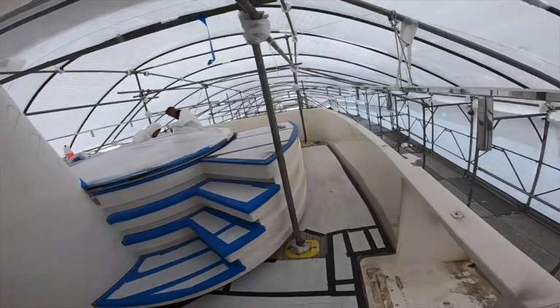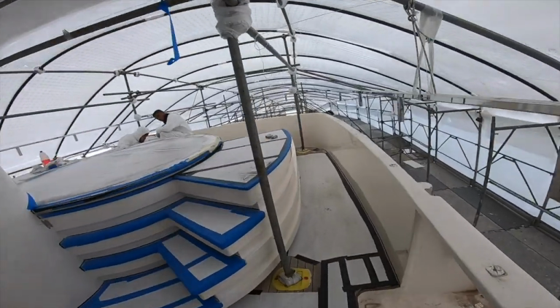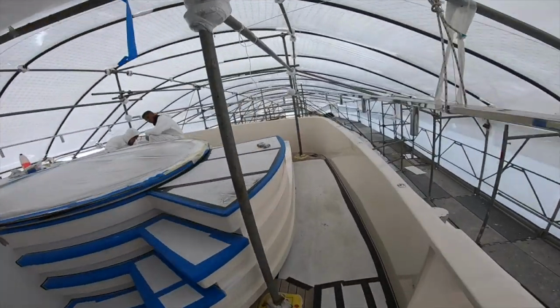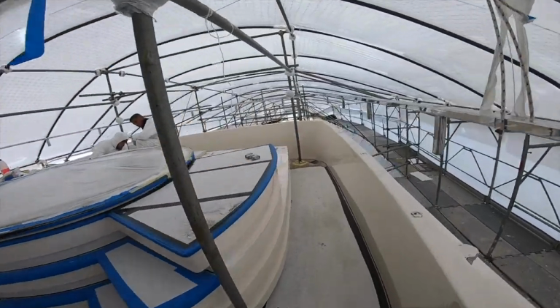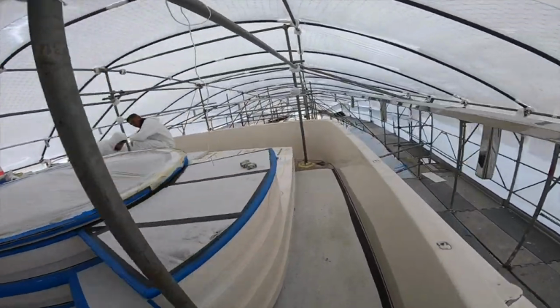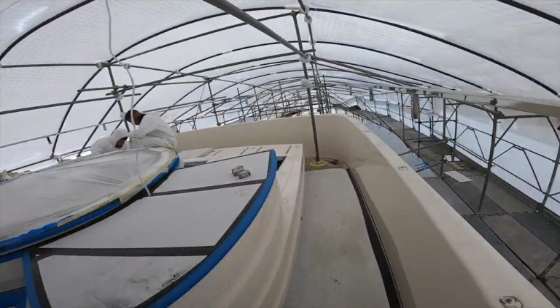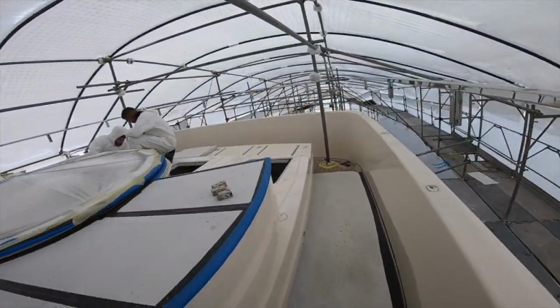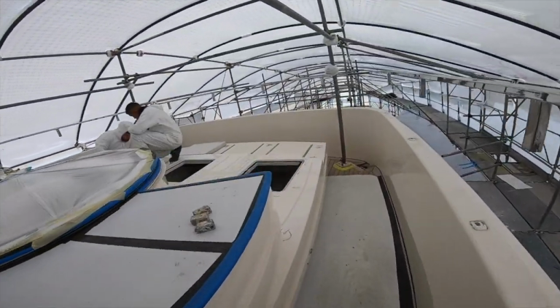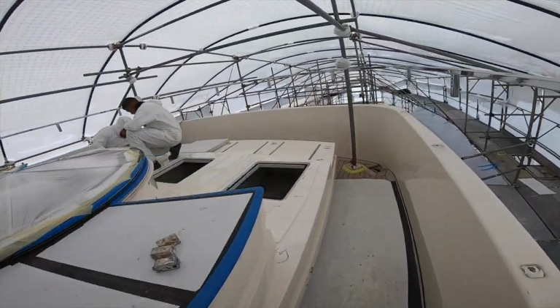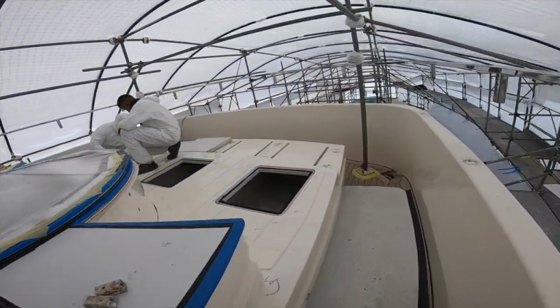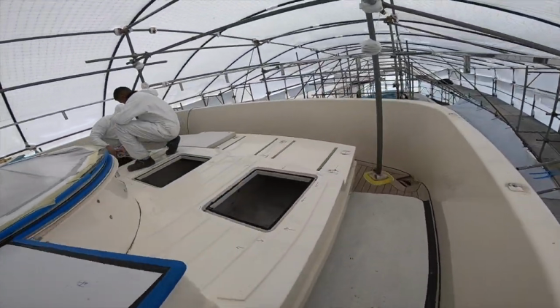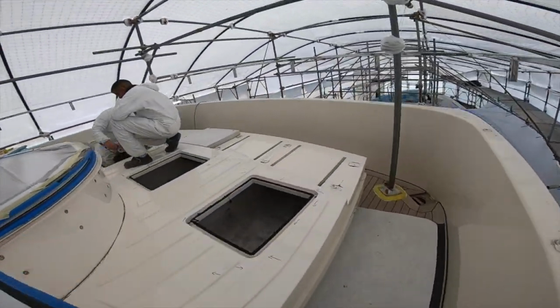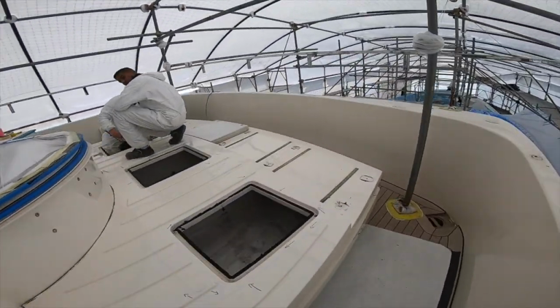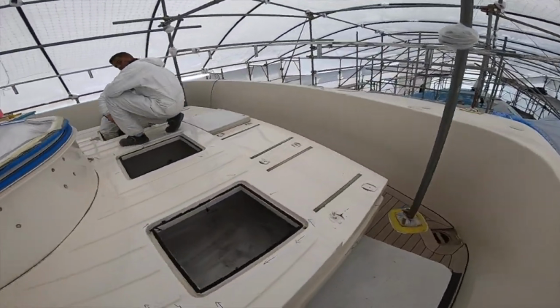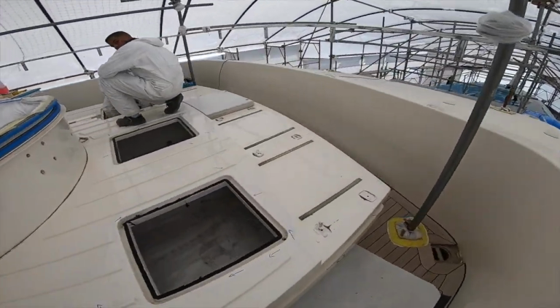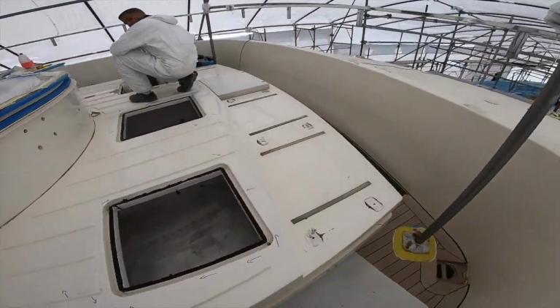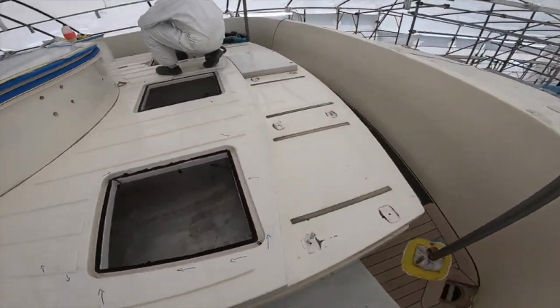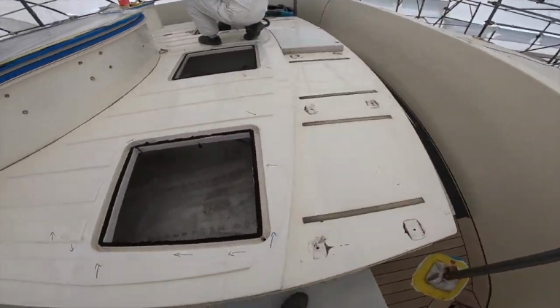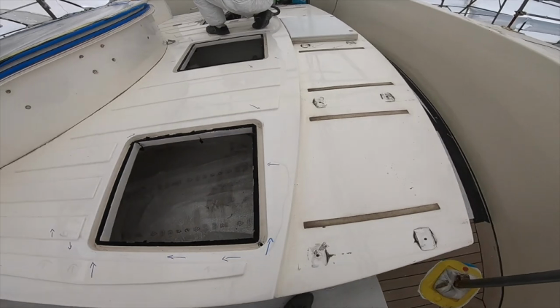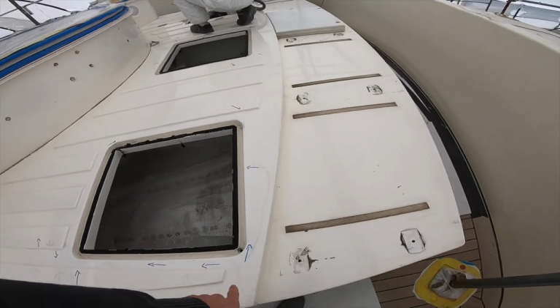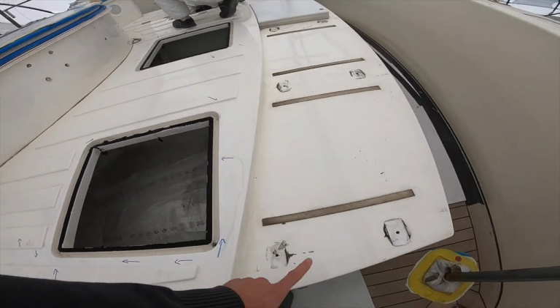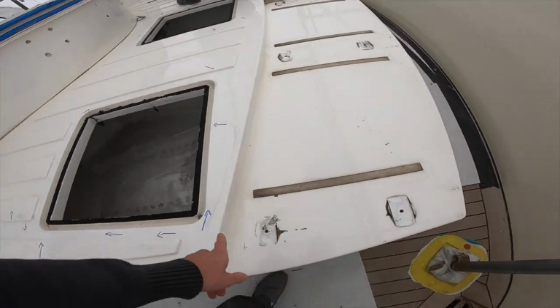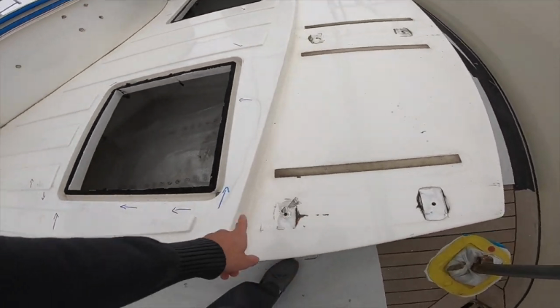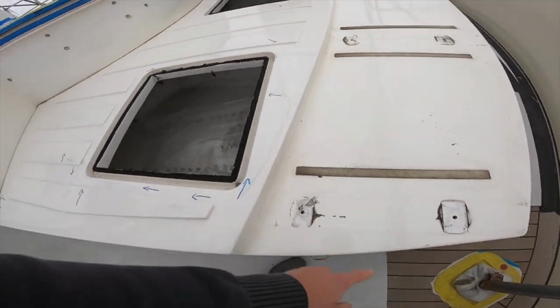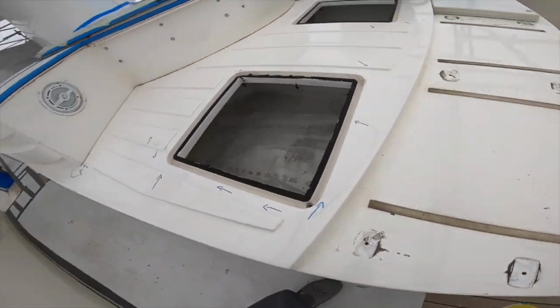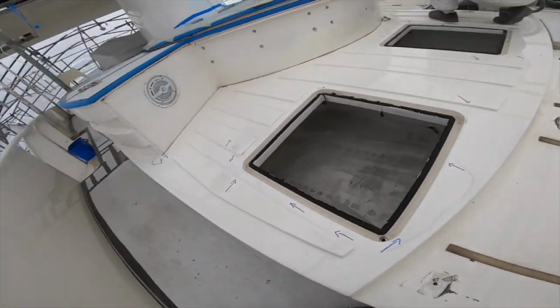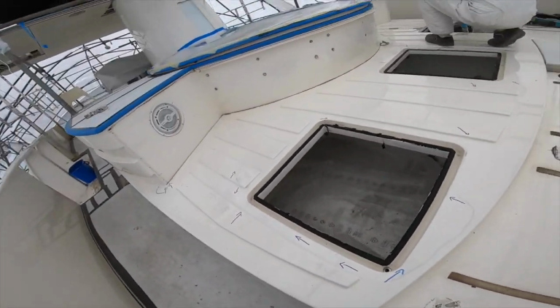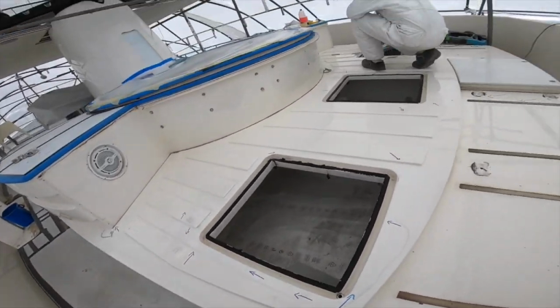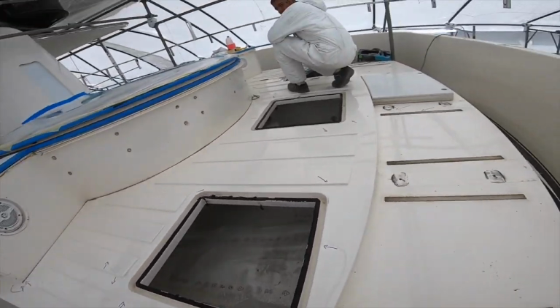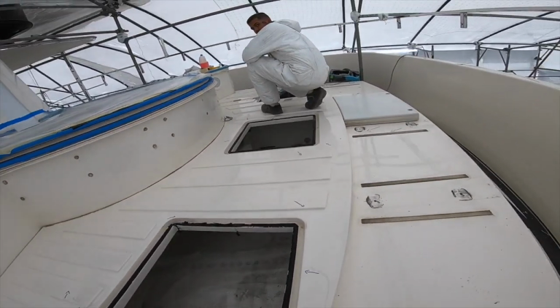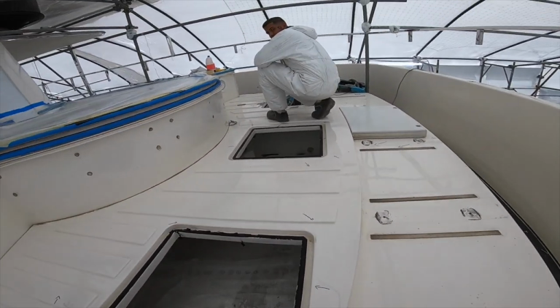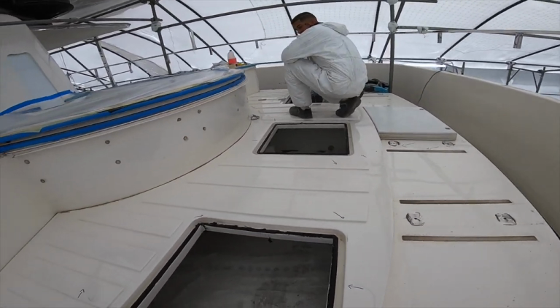As you can see, the guys are basically sanding and grinding all the different areas here in order to prepare the surface.